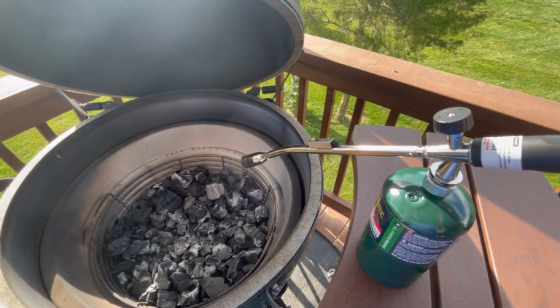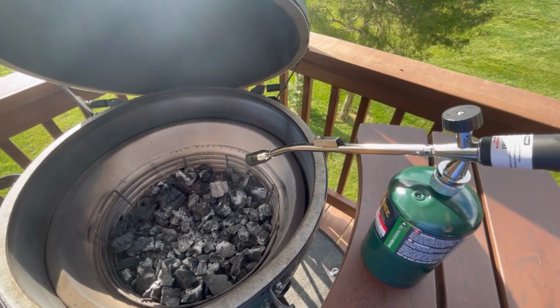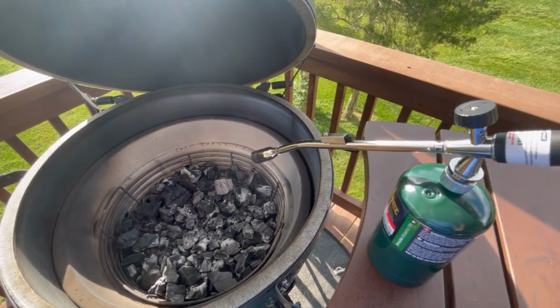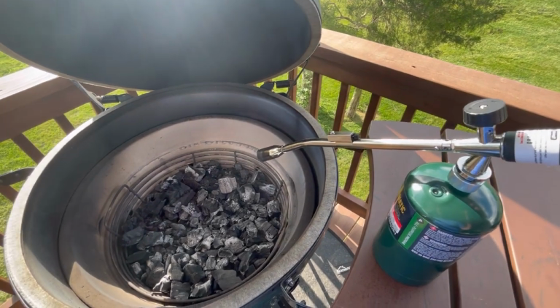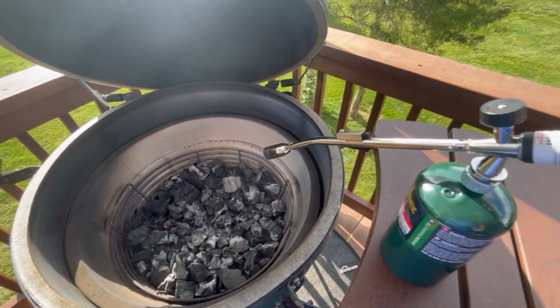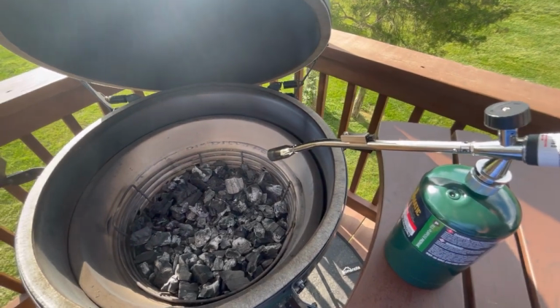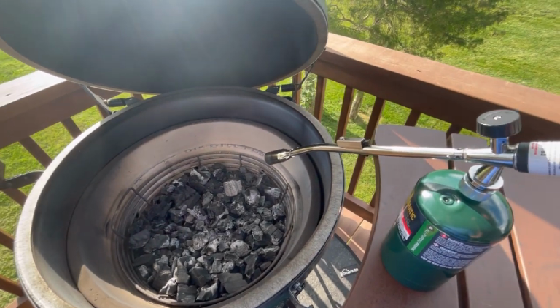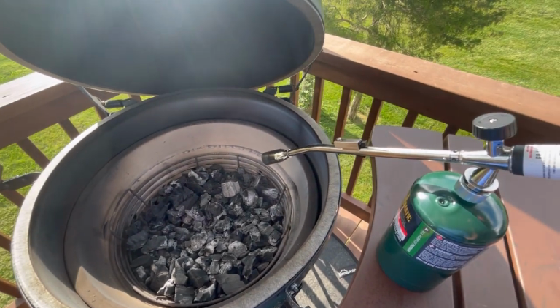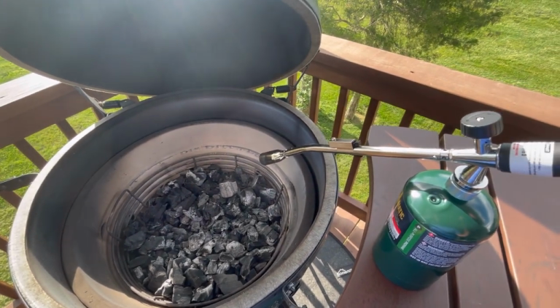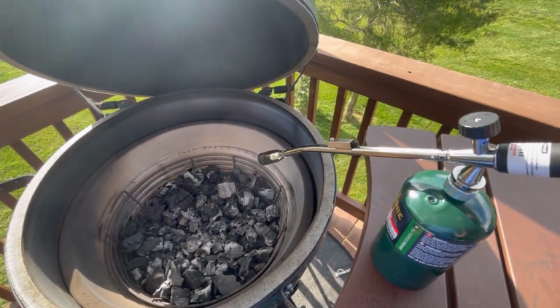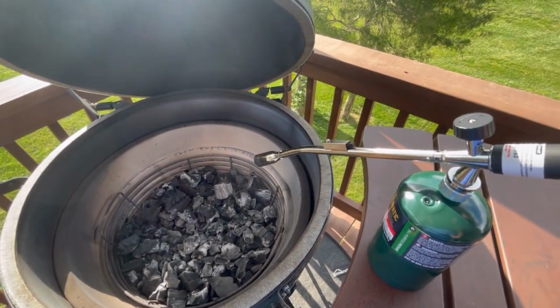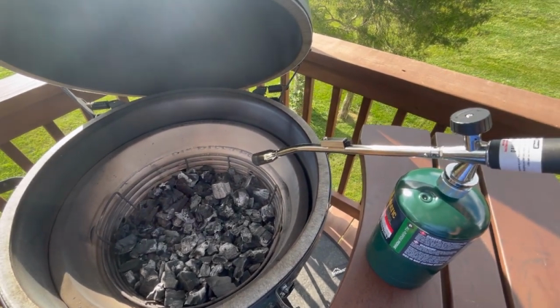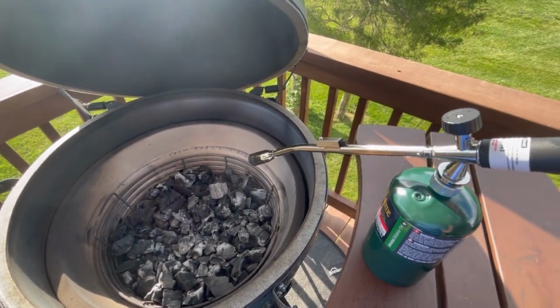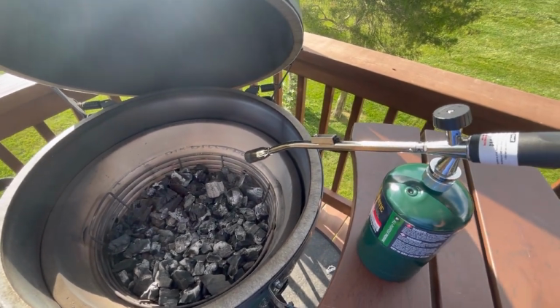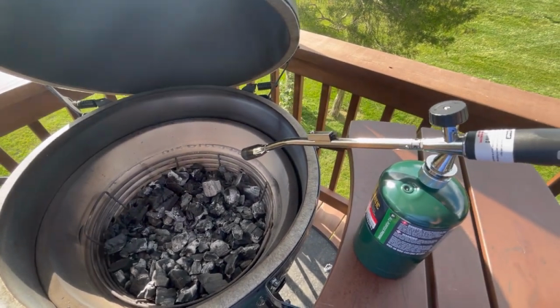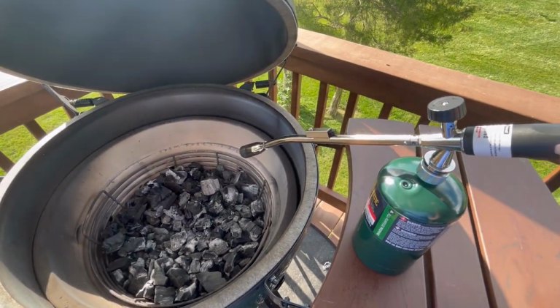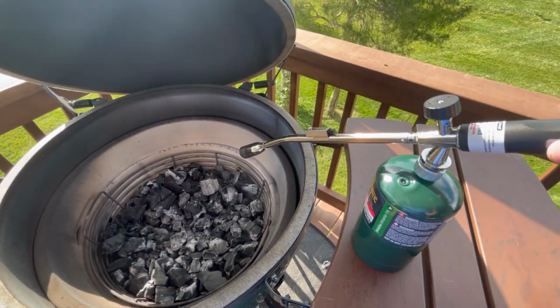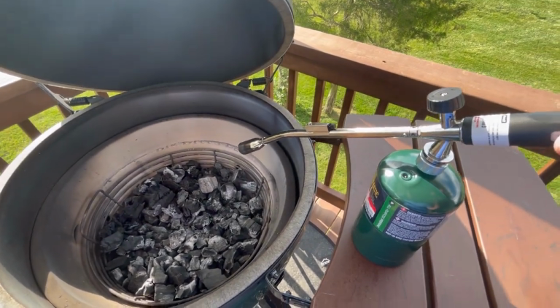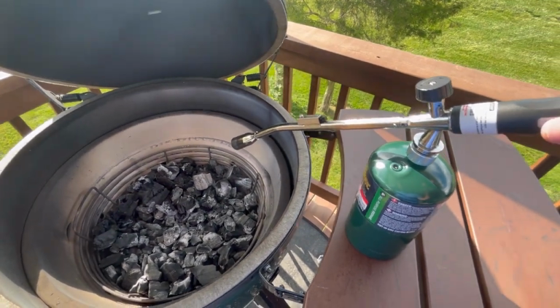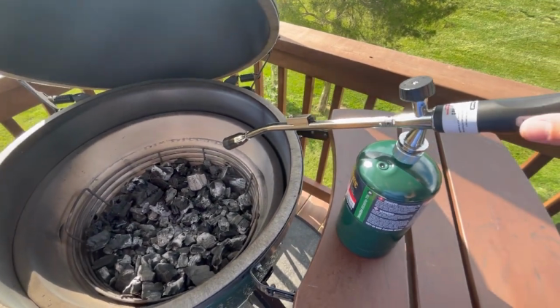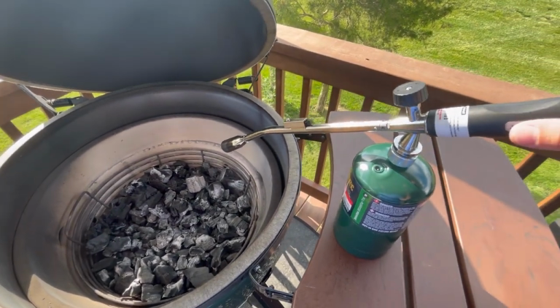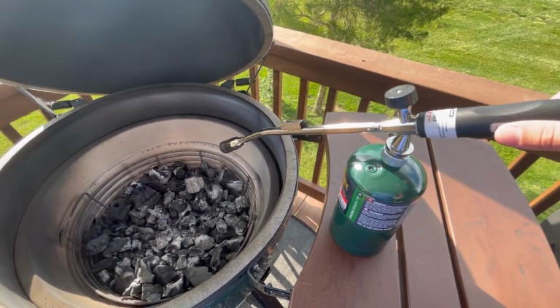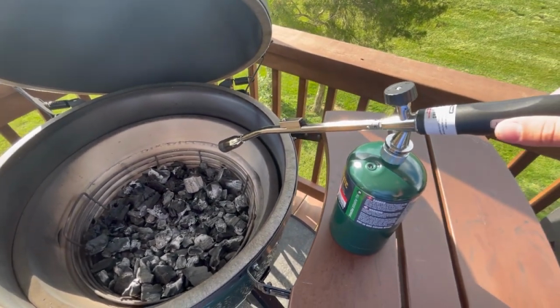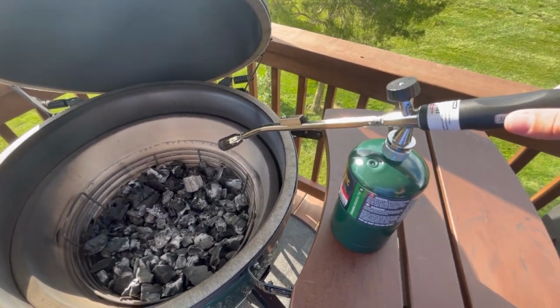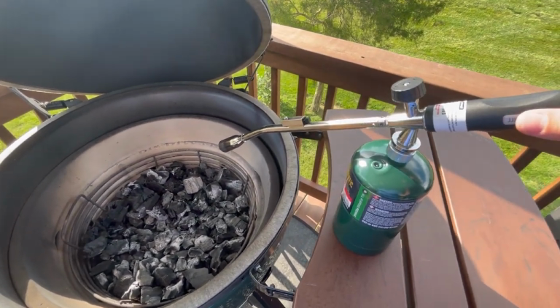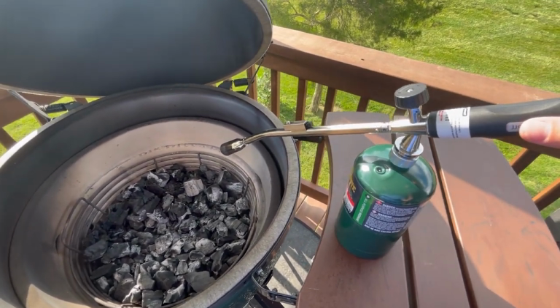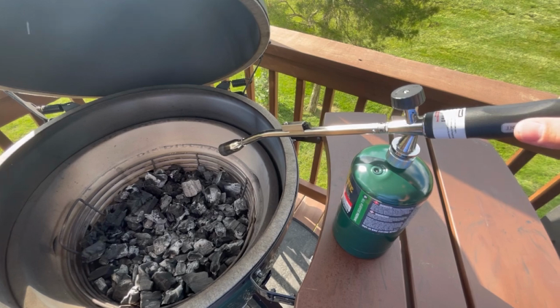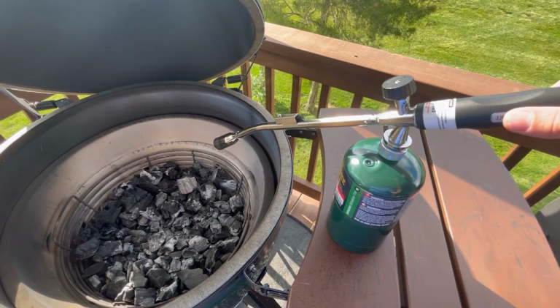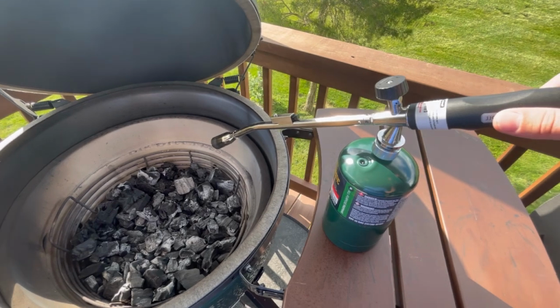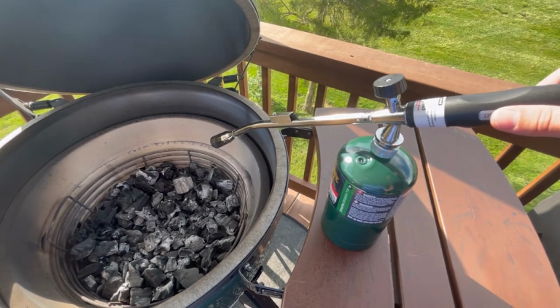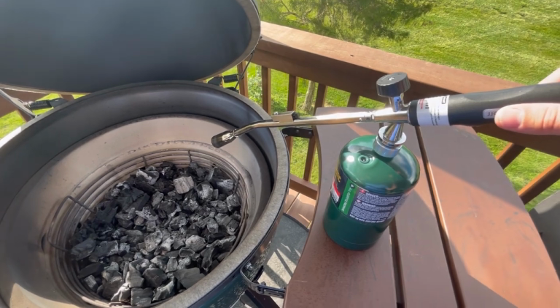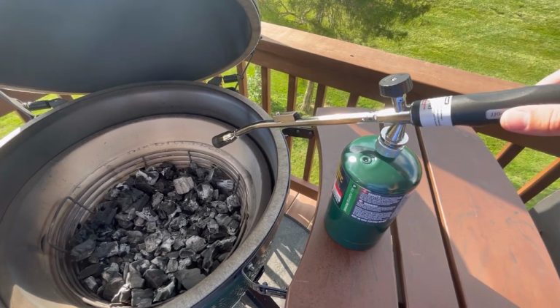However, I'm going to do a direct grilling tonight on just a bunch of hamburgers, so I kind of want to get the charcoal up to temperature a lot quicker.